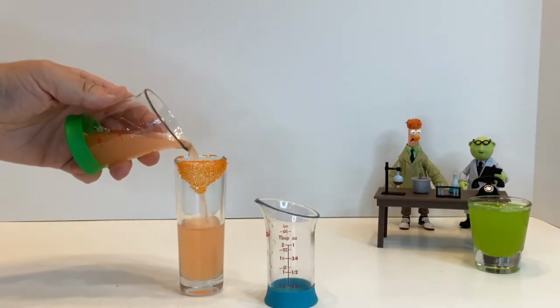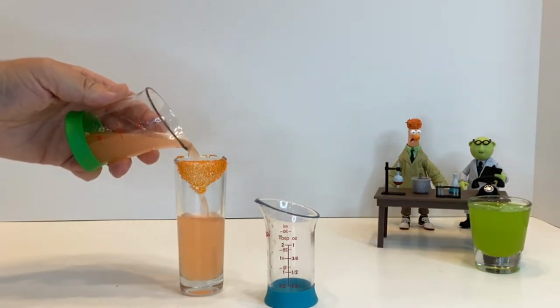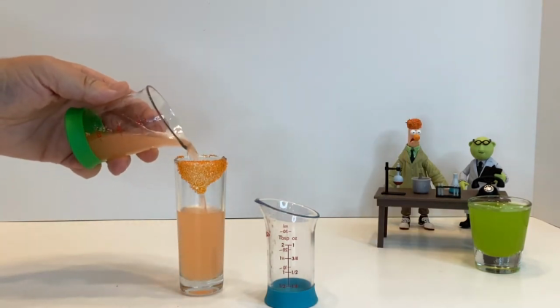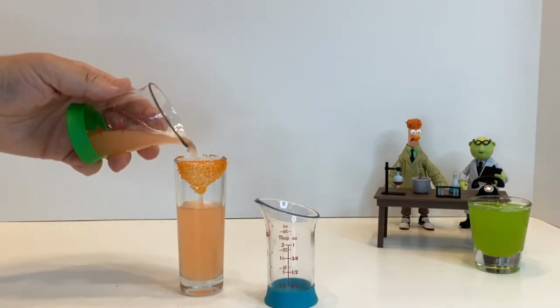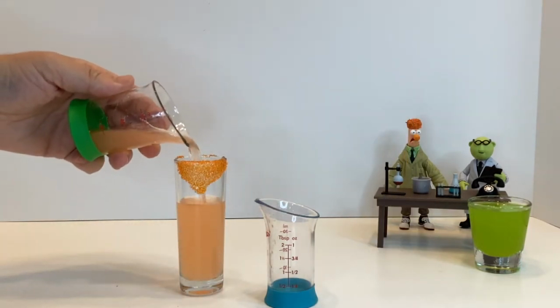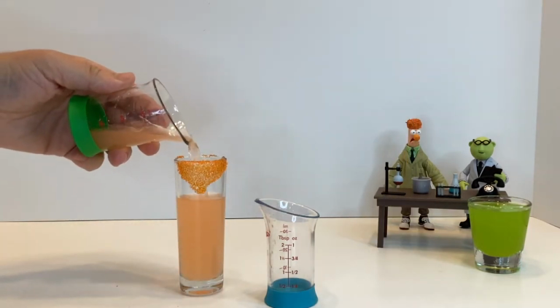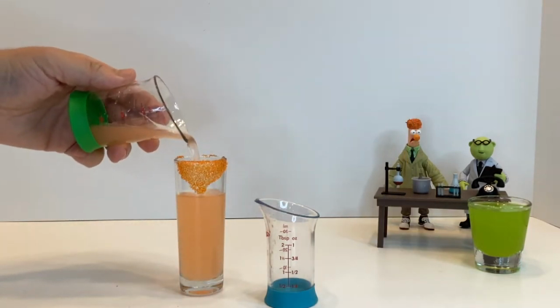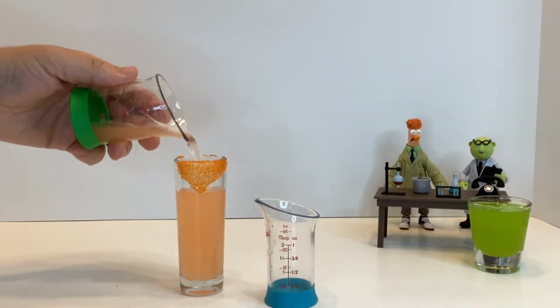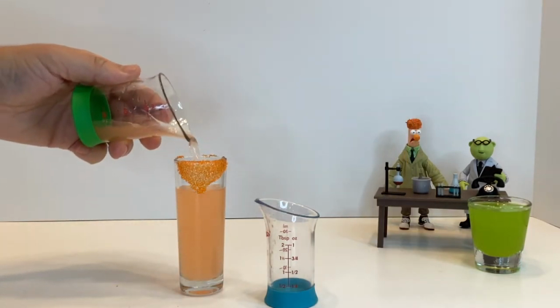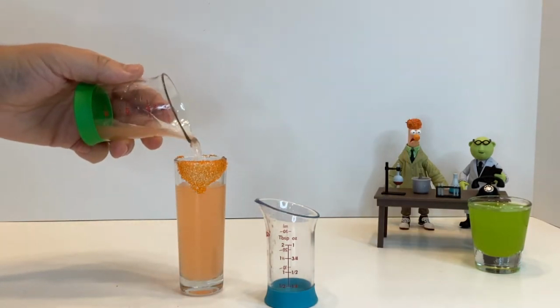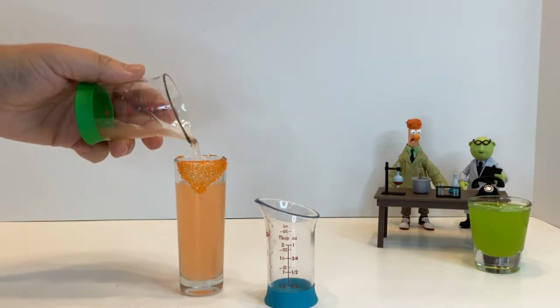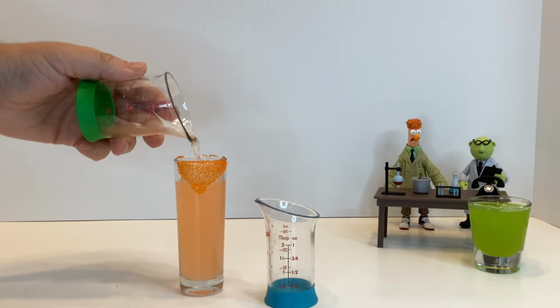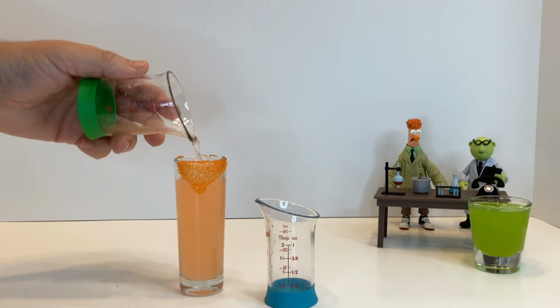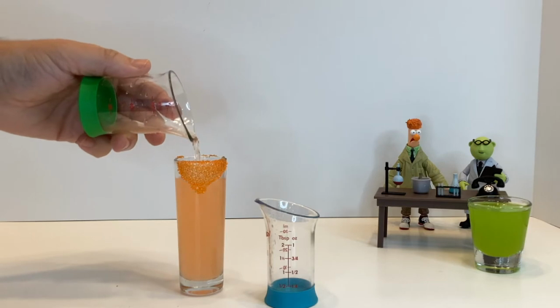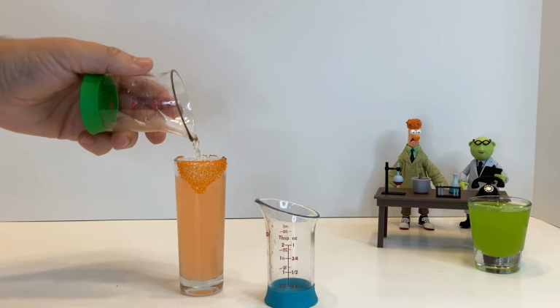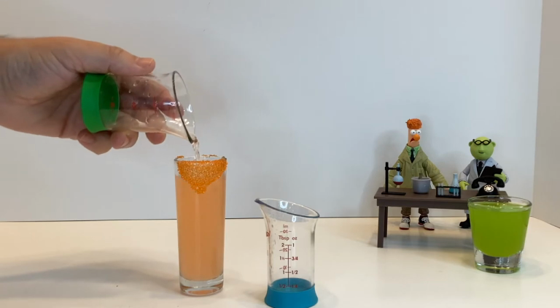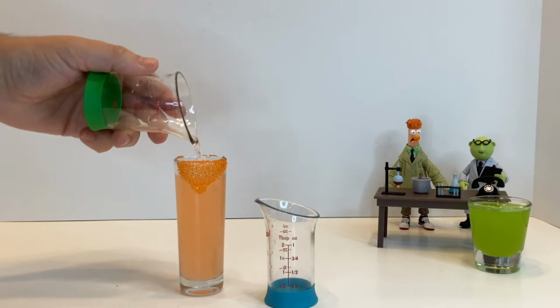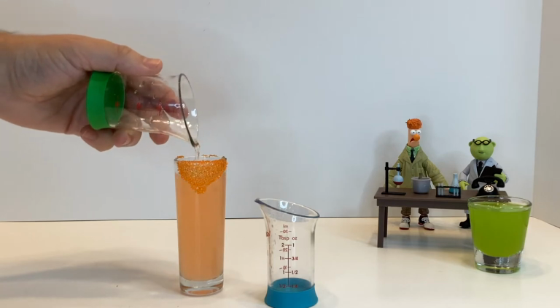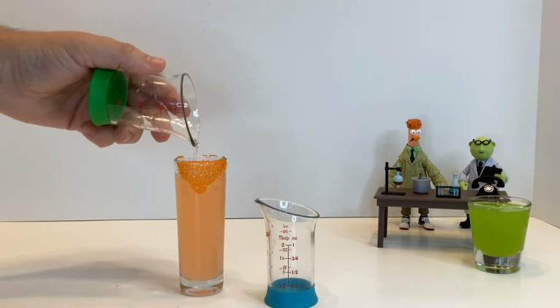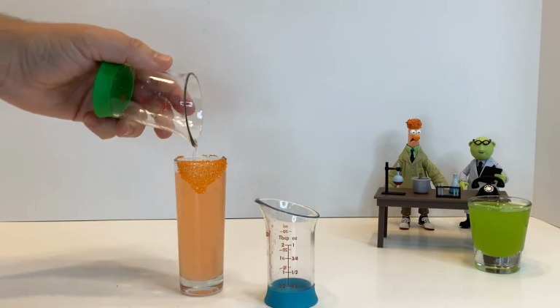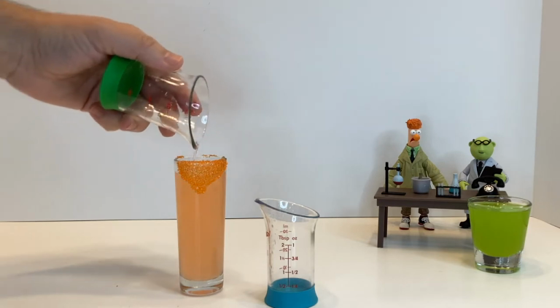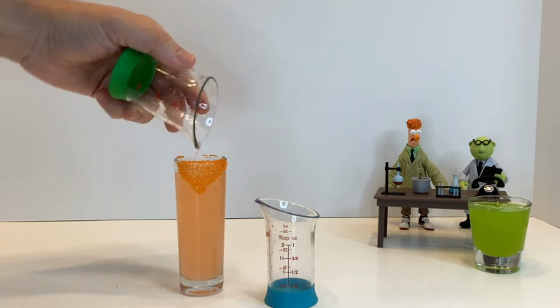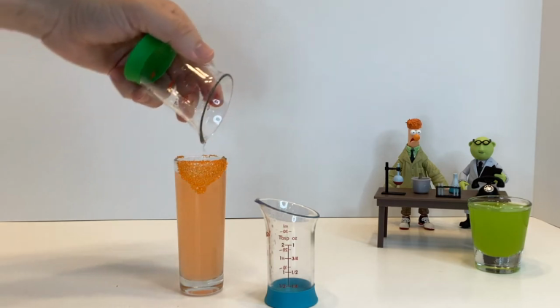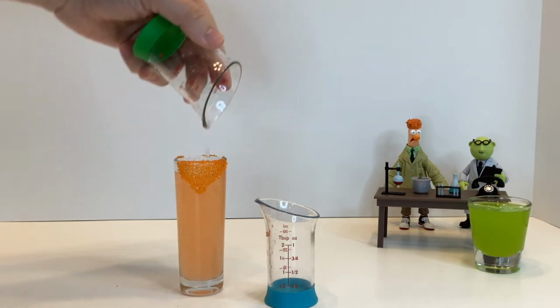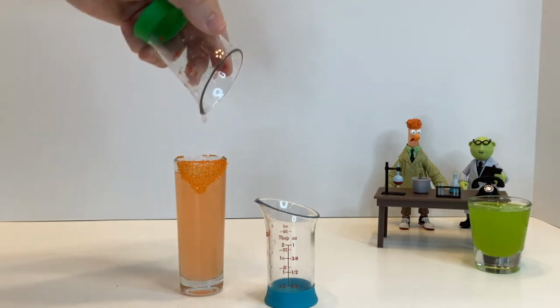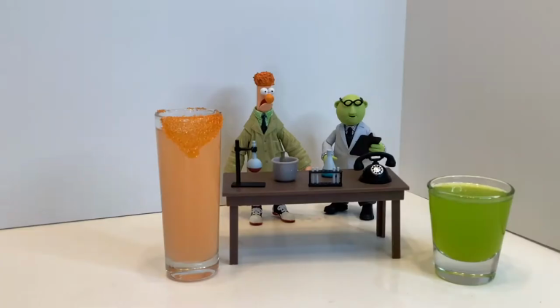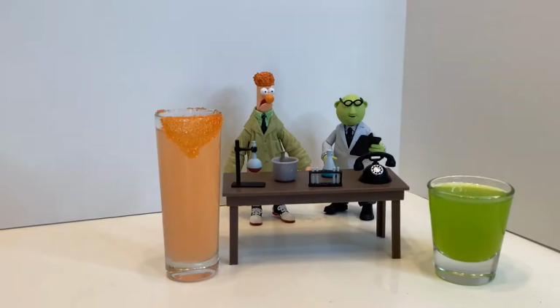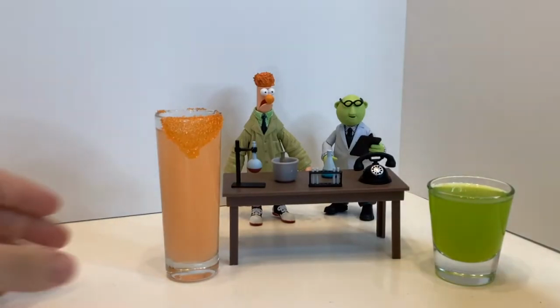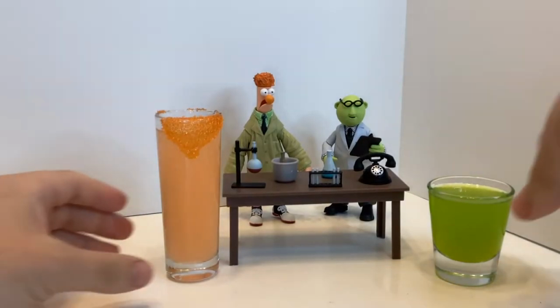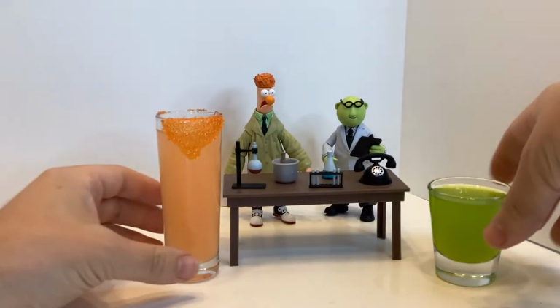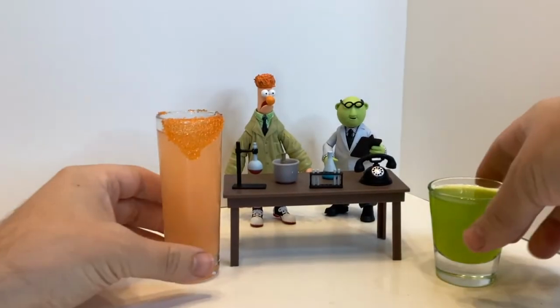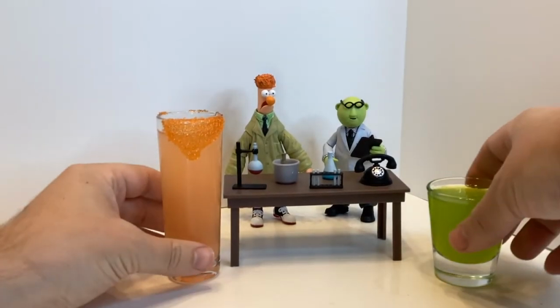If you want to make multiple shots, just scale up the recipe and dole them out into your glasses. Otherwise, enjoy.